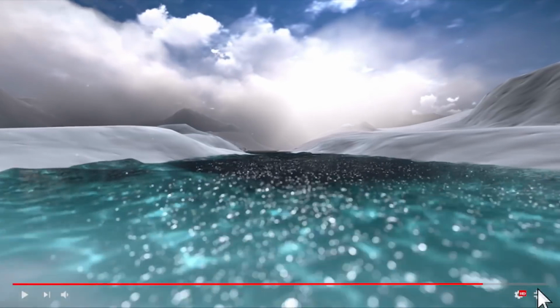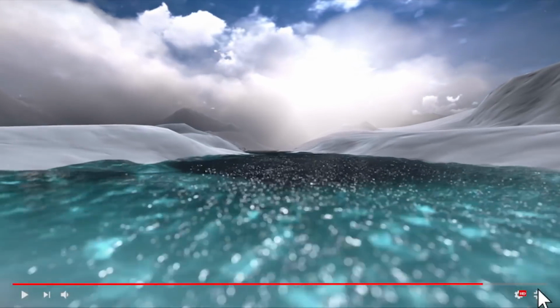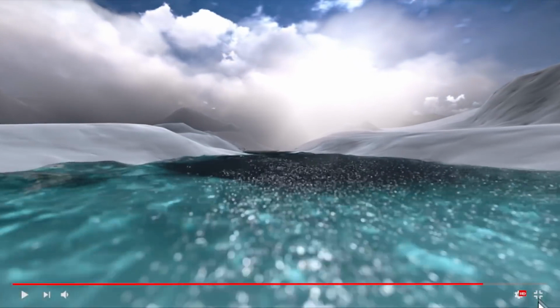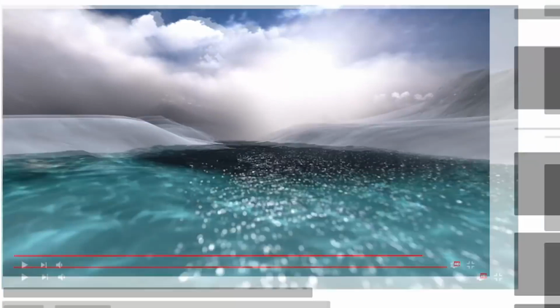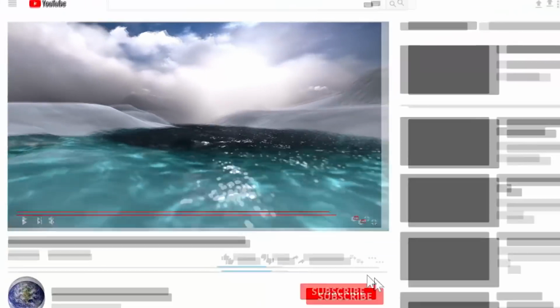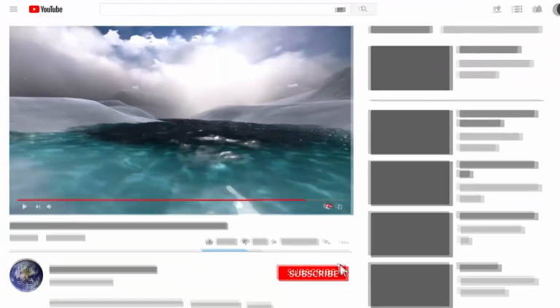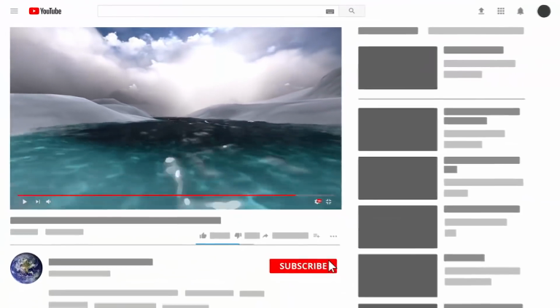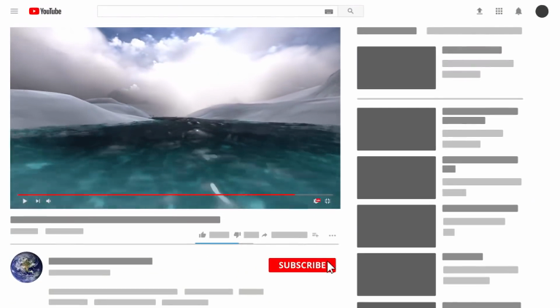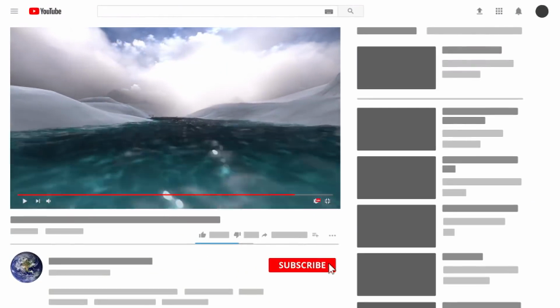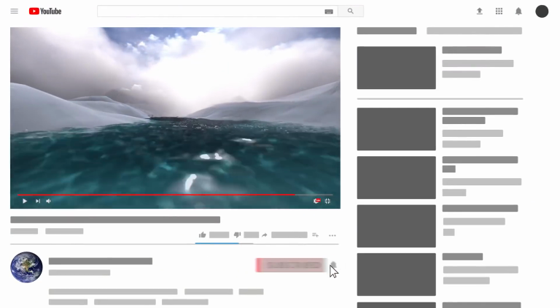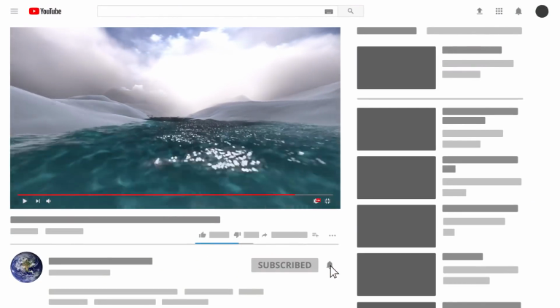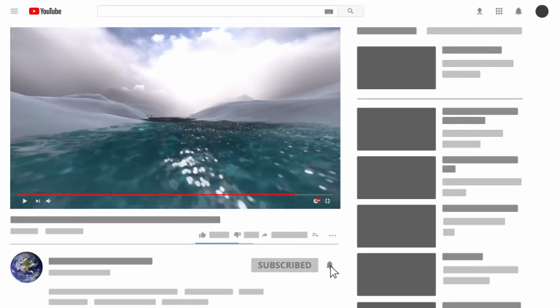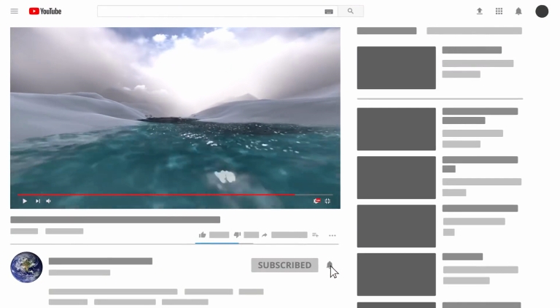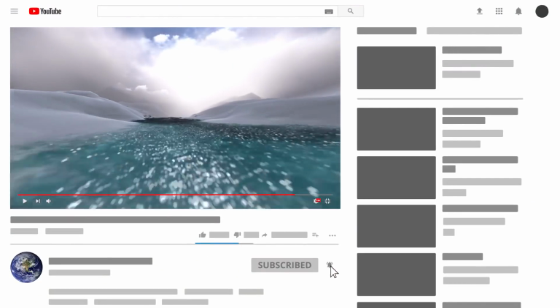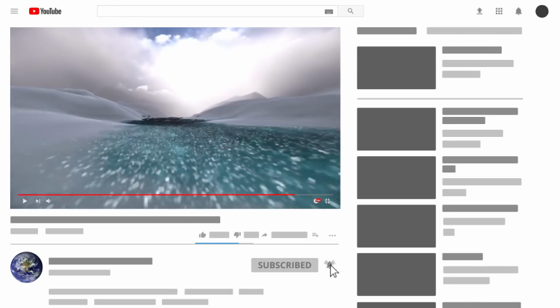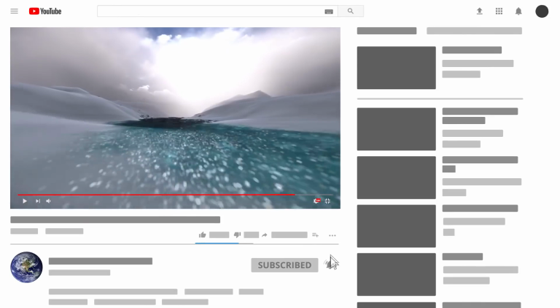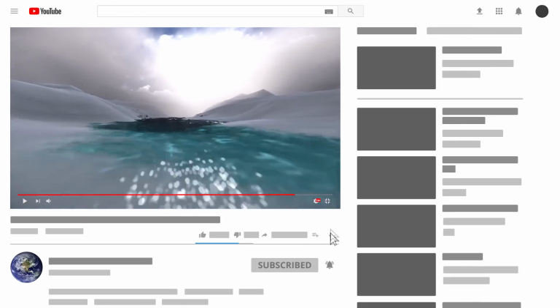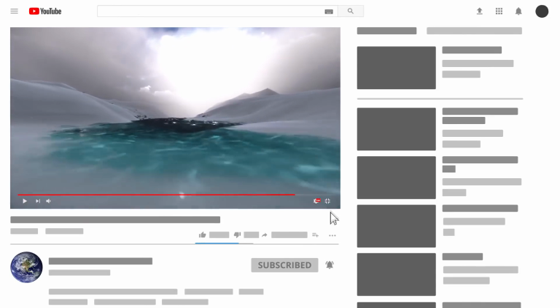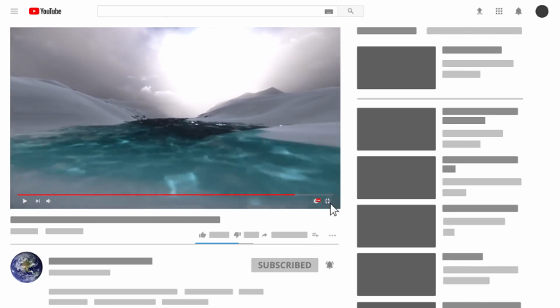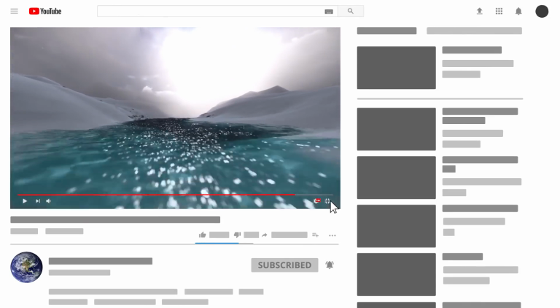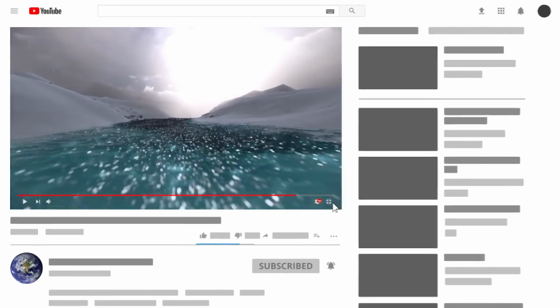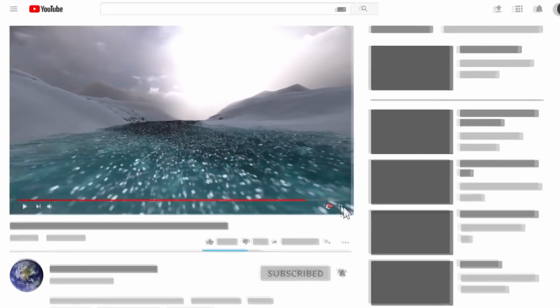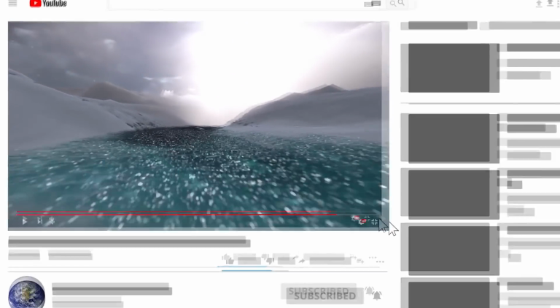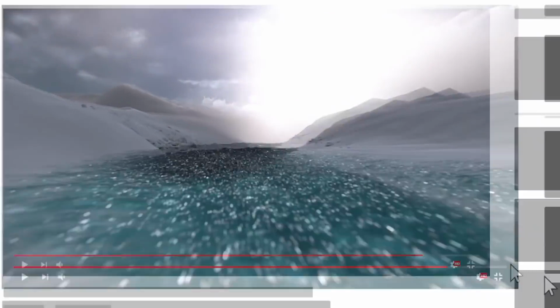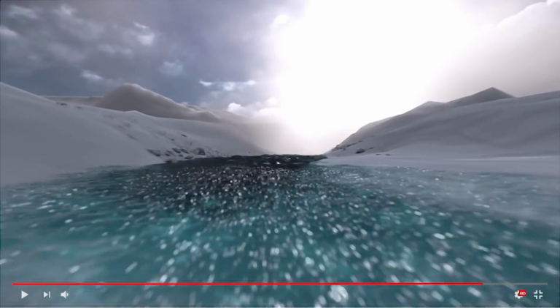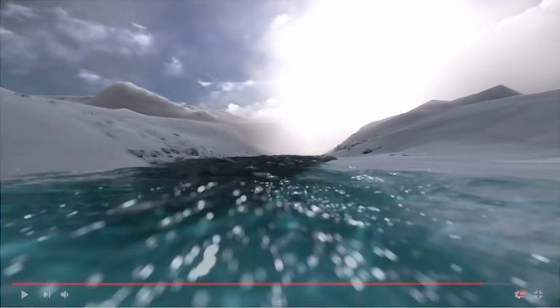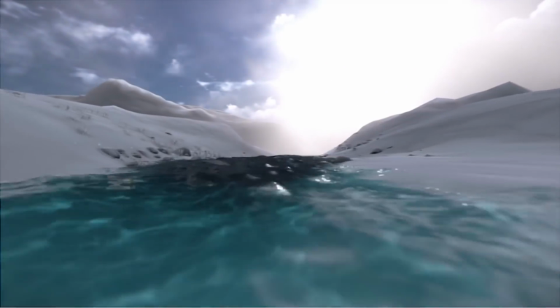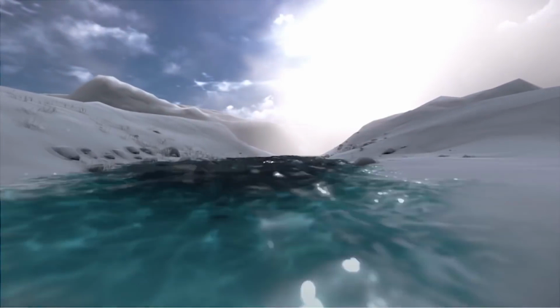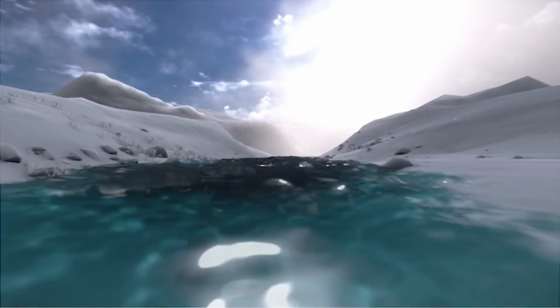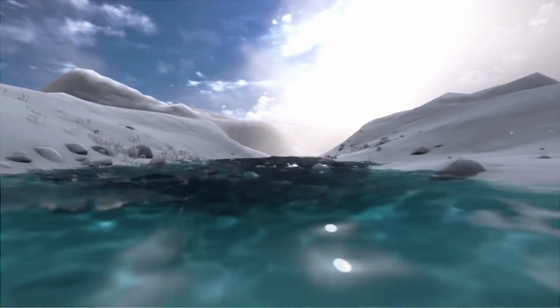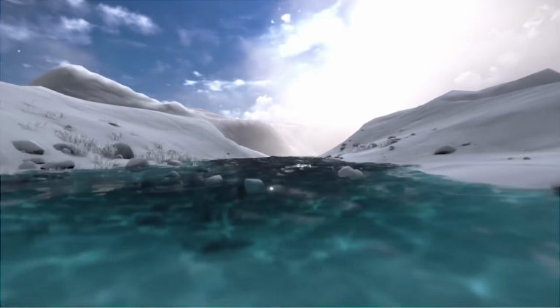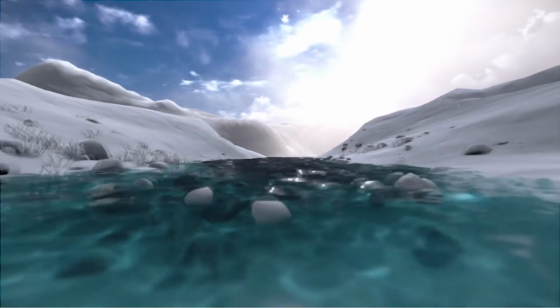And now for some creatures. If you're new here, be sure to subscribe before you leave — we have lots of videos coming up.